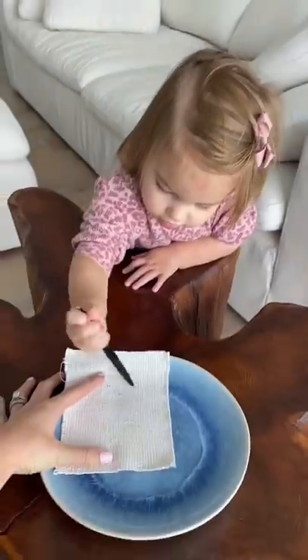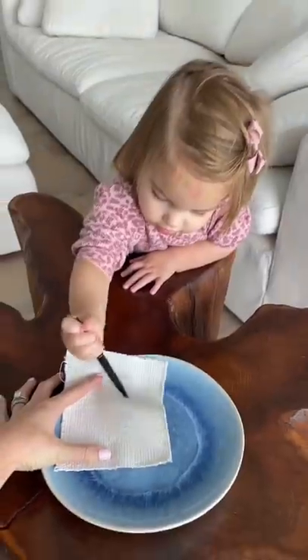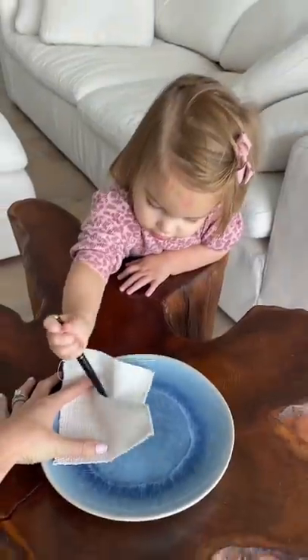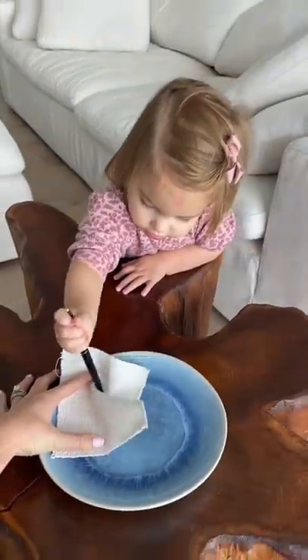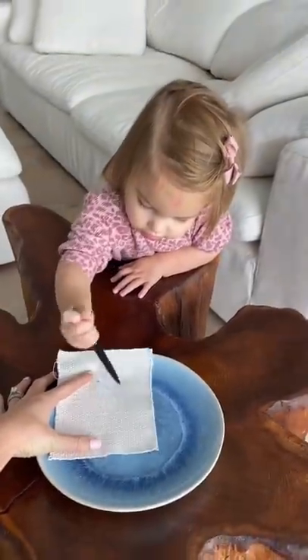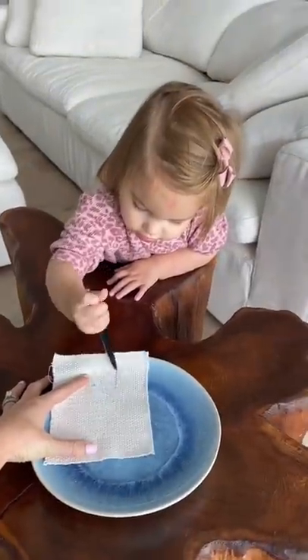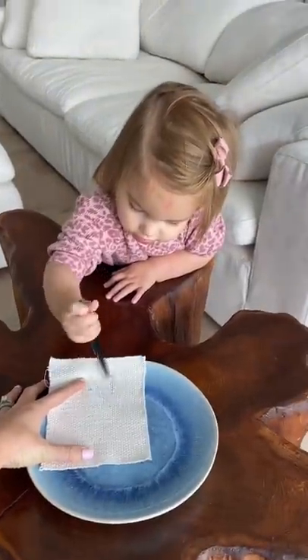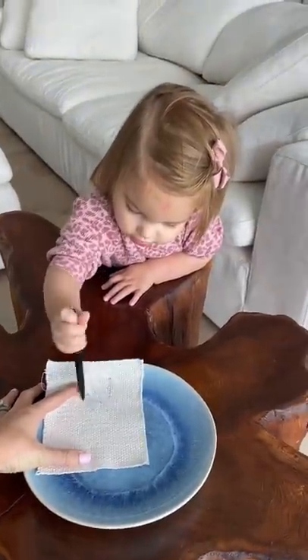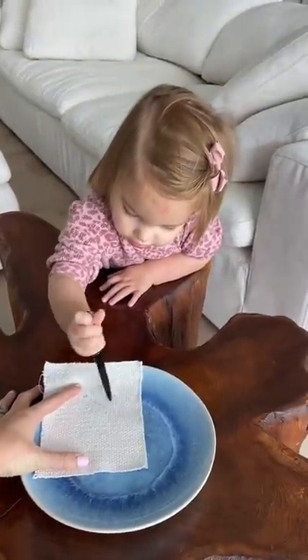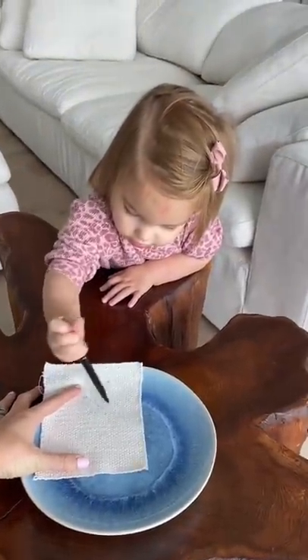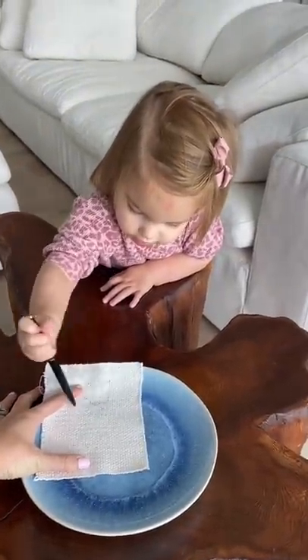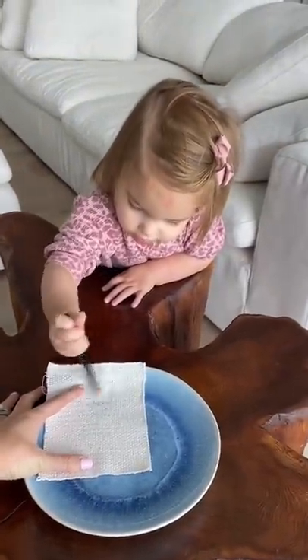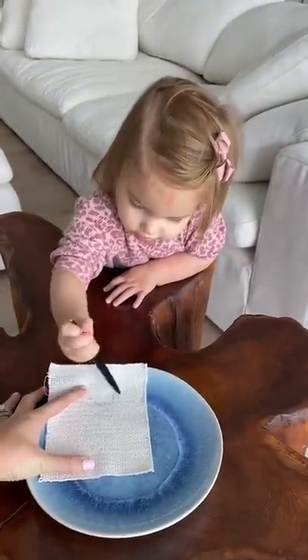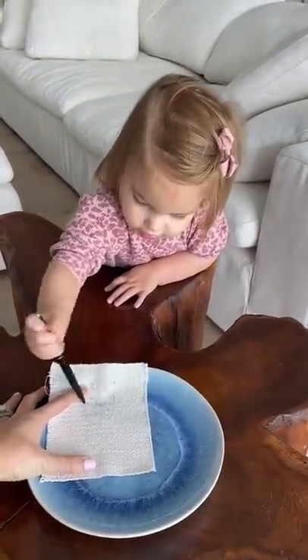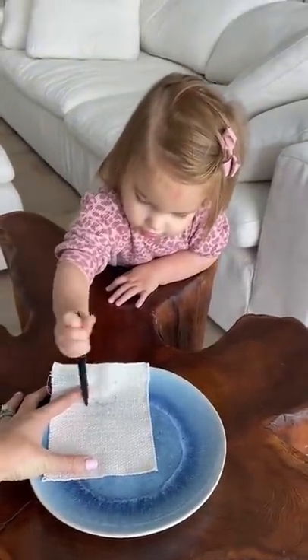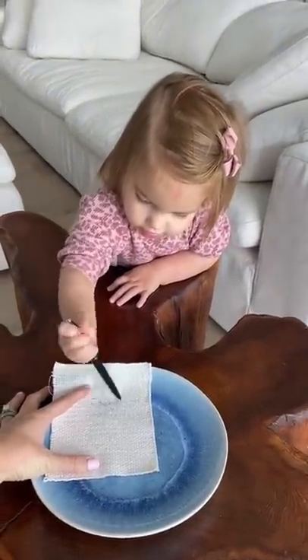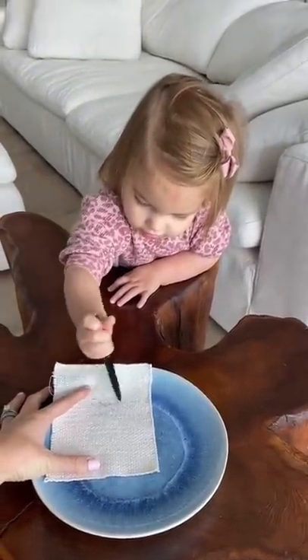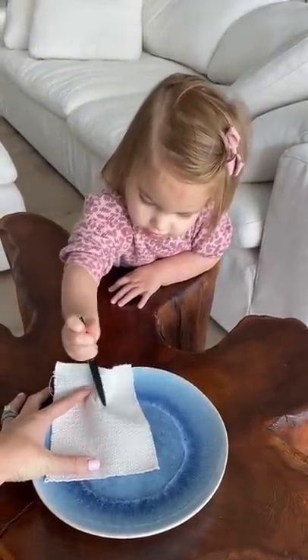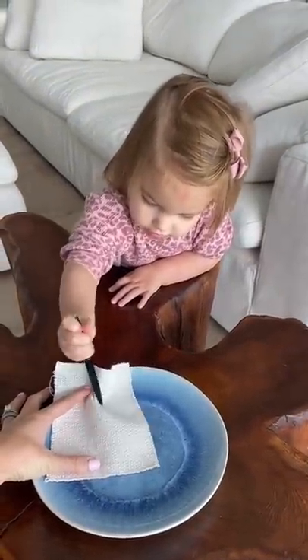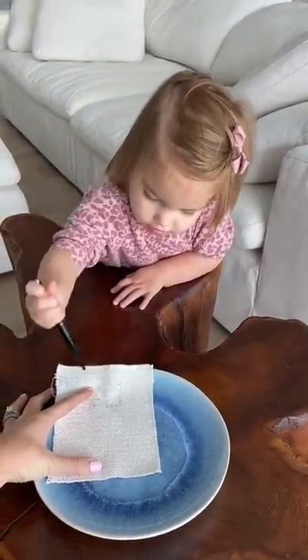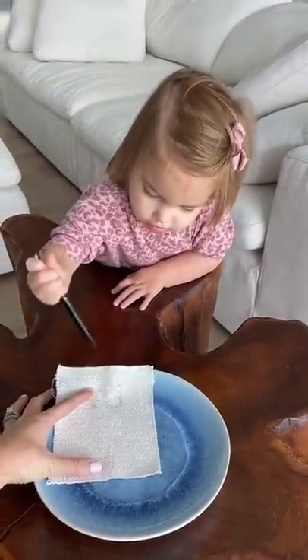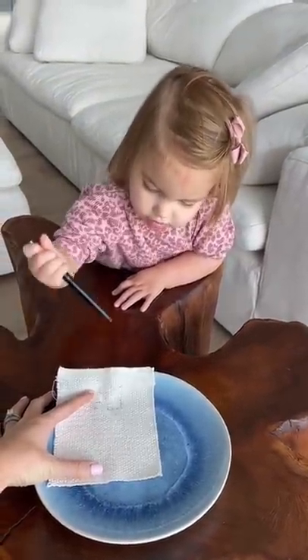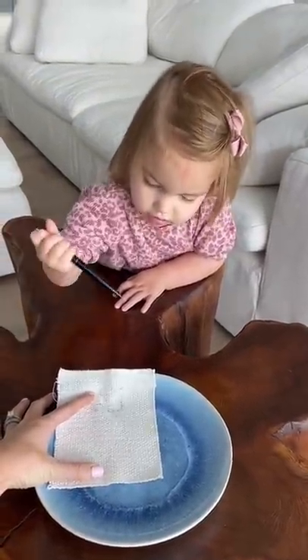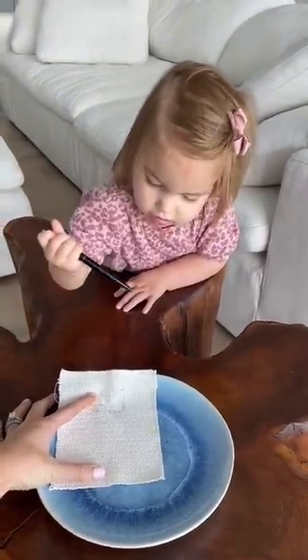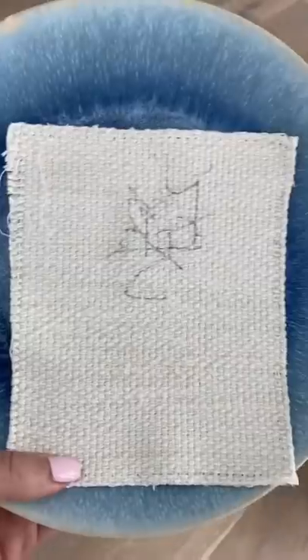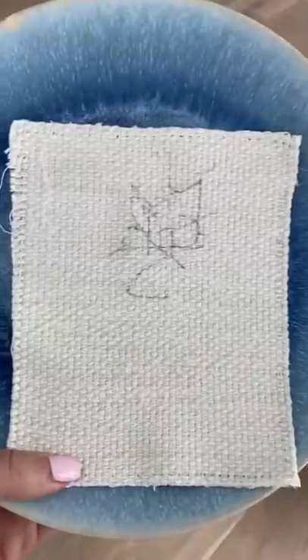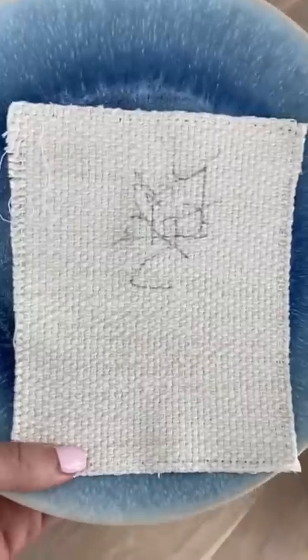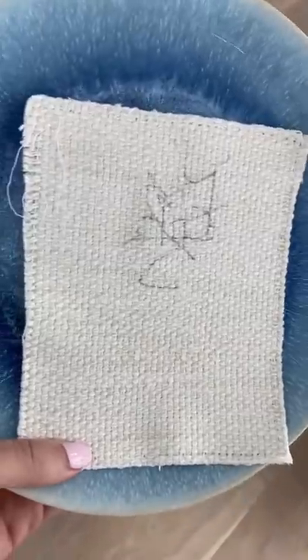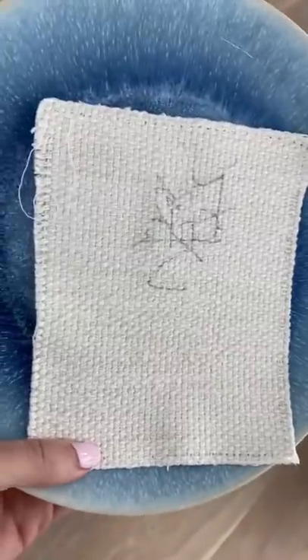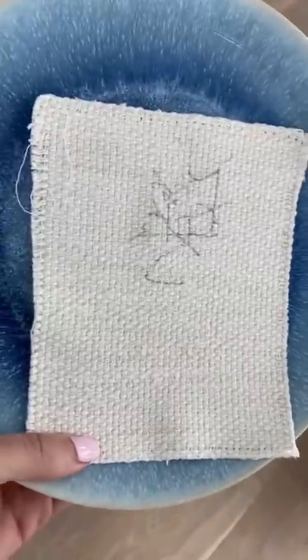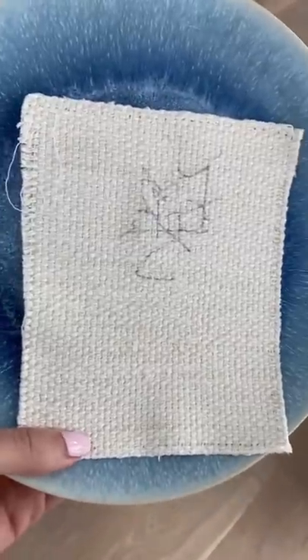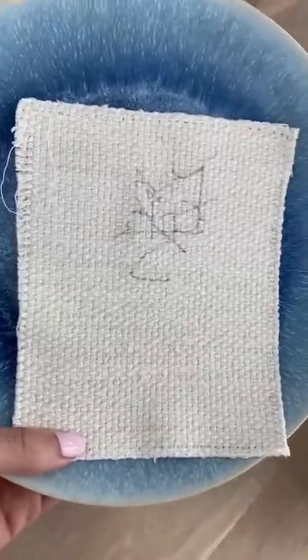I got my couch fabric sample, and Izzy began to draw on it with the pen. Once she was done, it was time to see if this would stain.